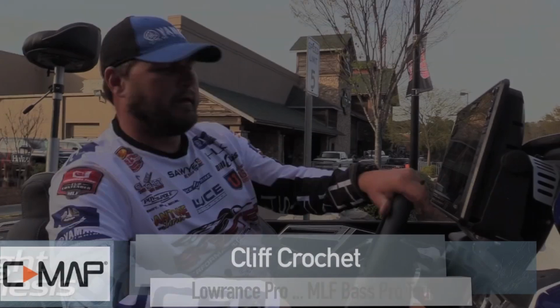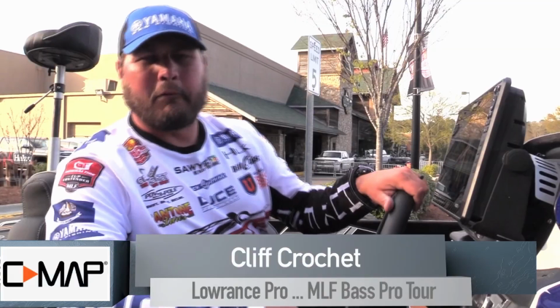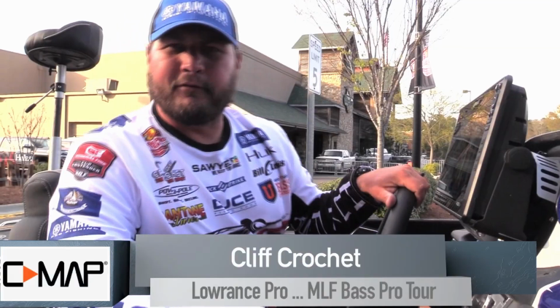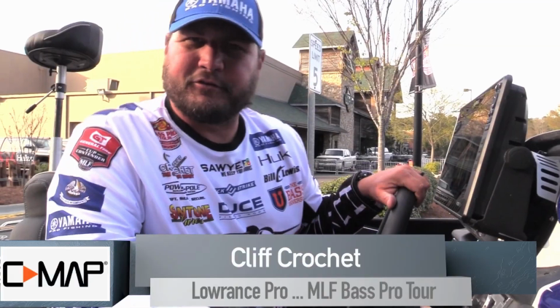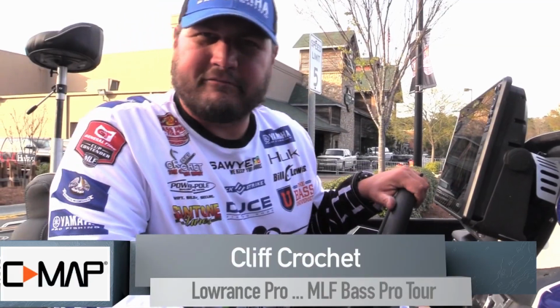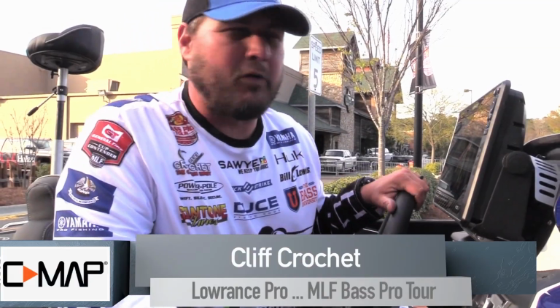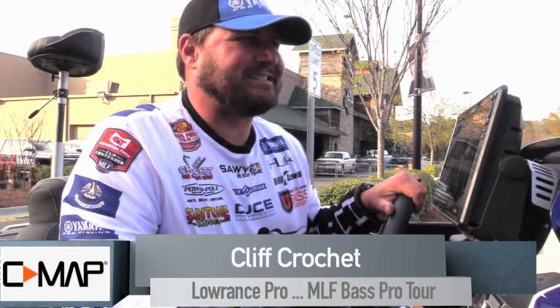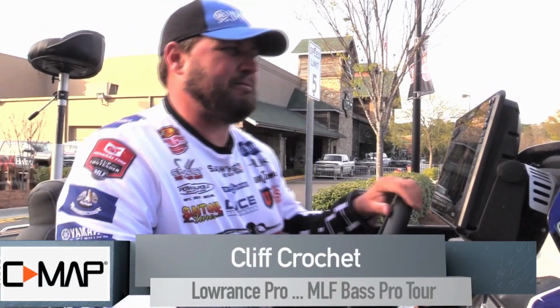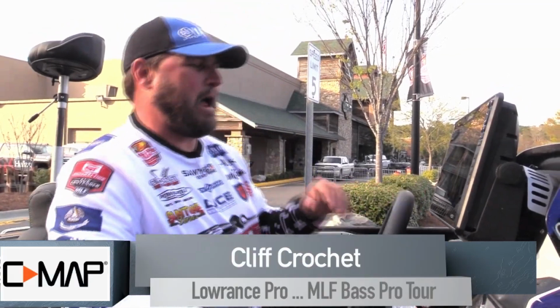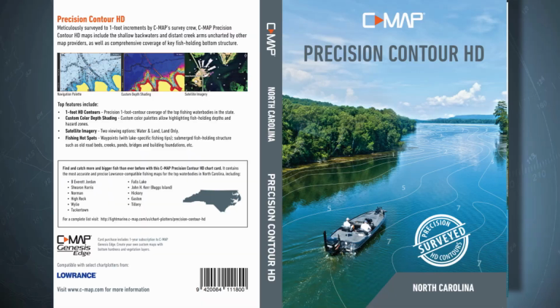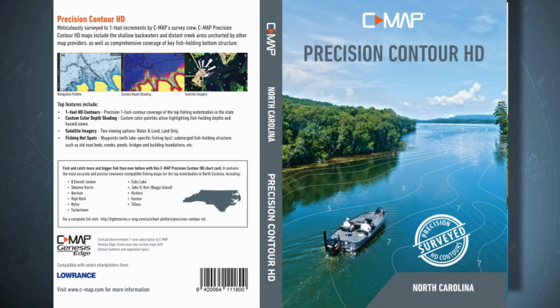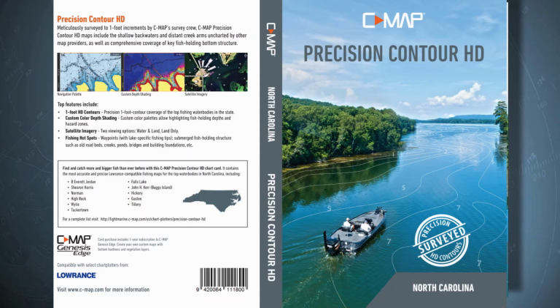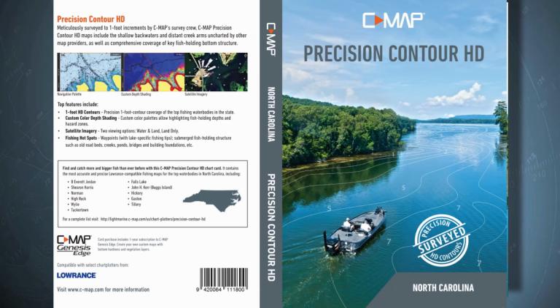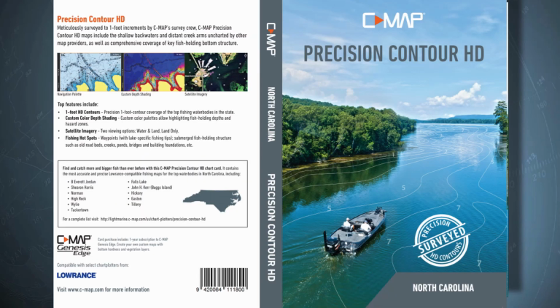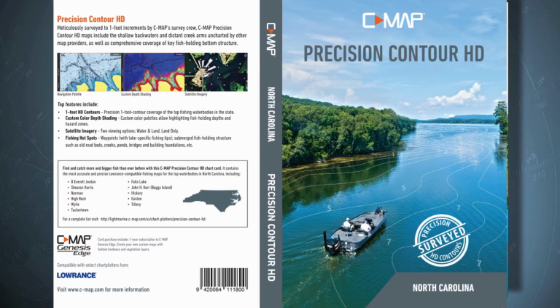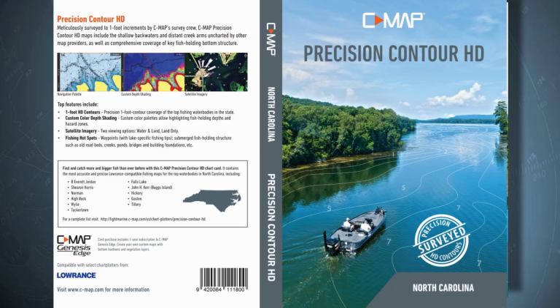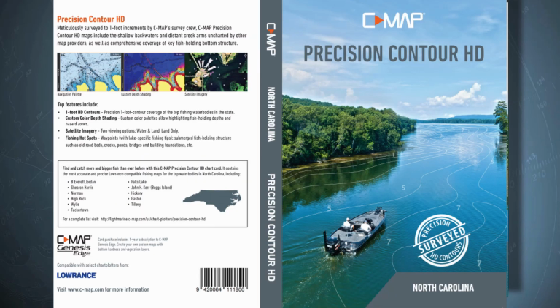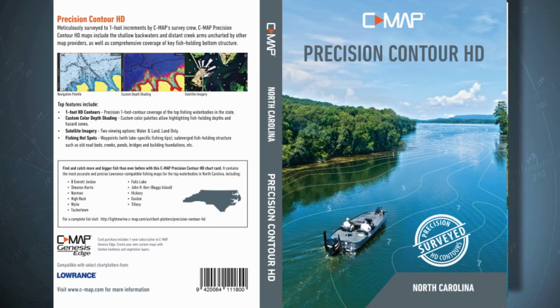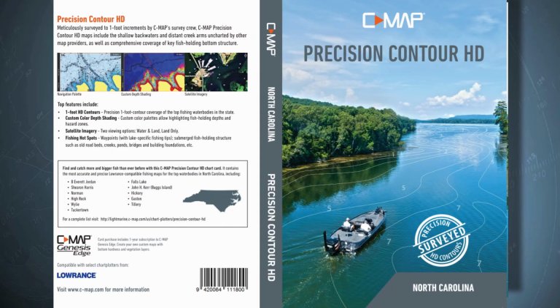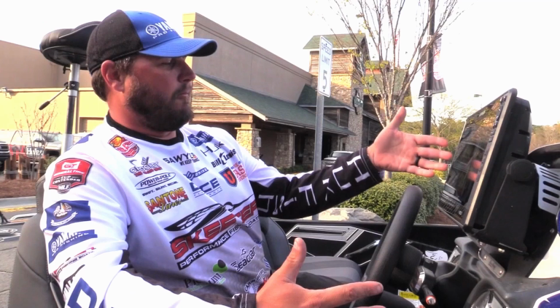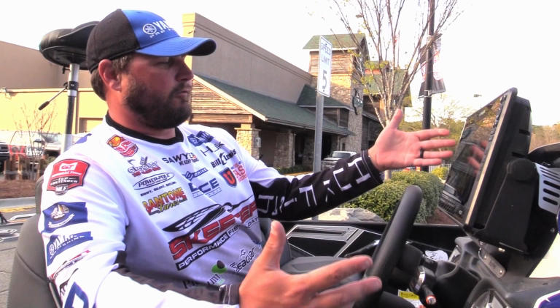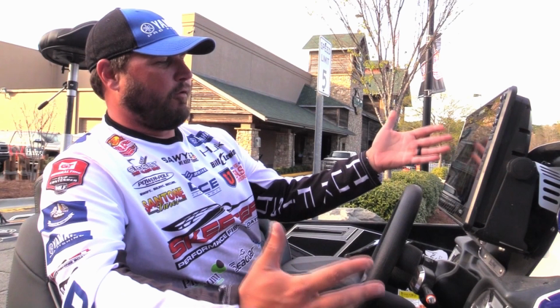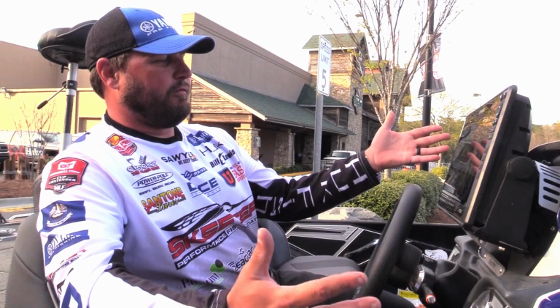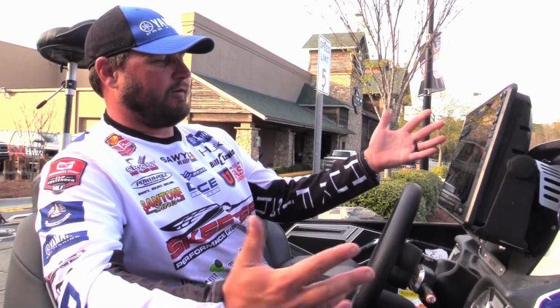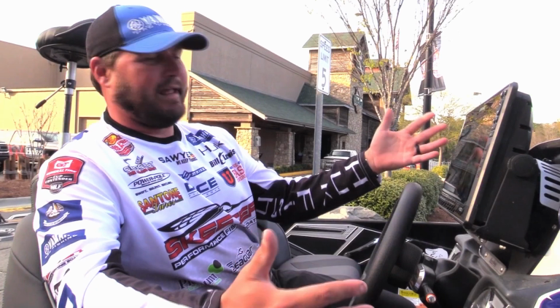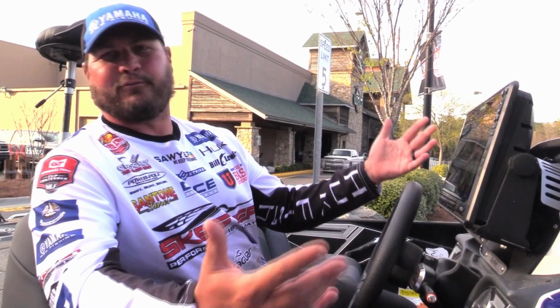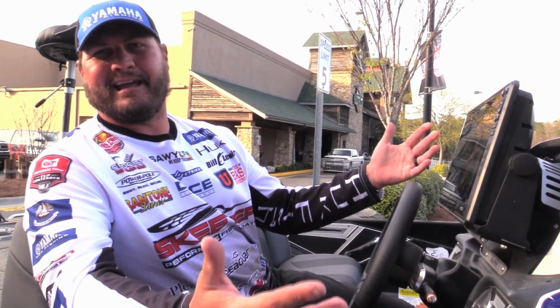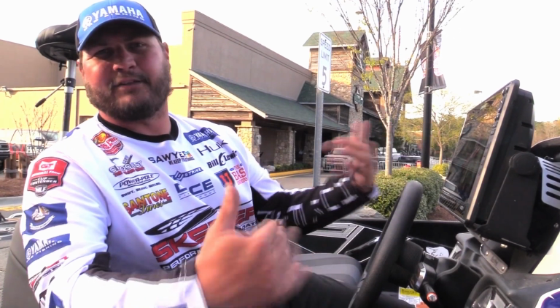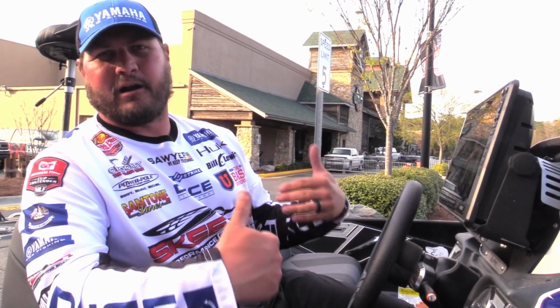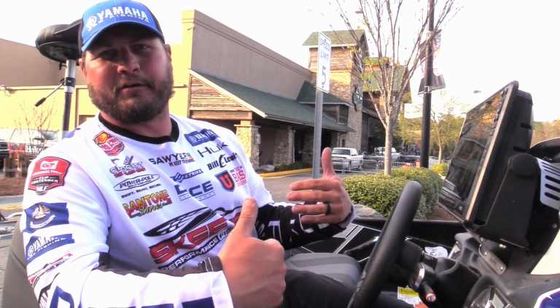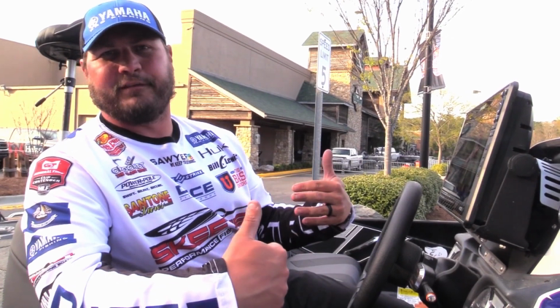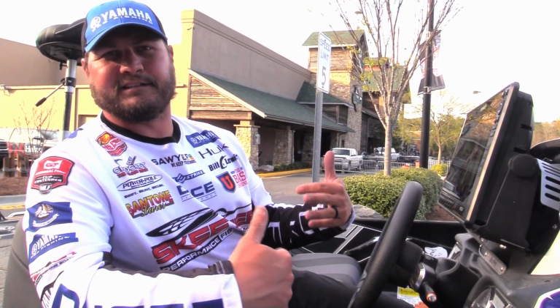I'm Cliff Crochet. We're talking about Sea Map on my Lowrance unit and how I use them. I marked four foot or less red — that's where I wanted to fish.